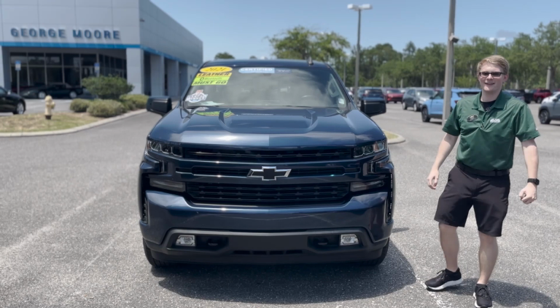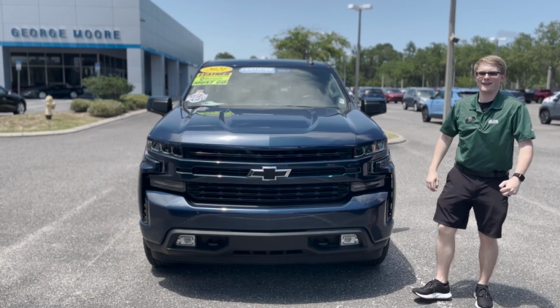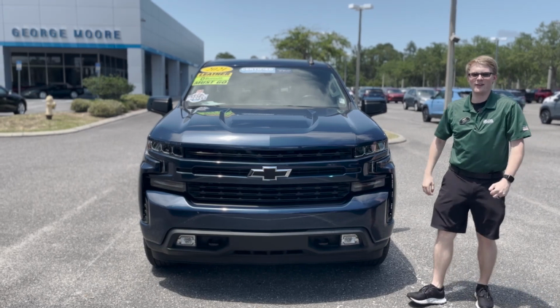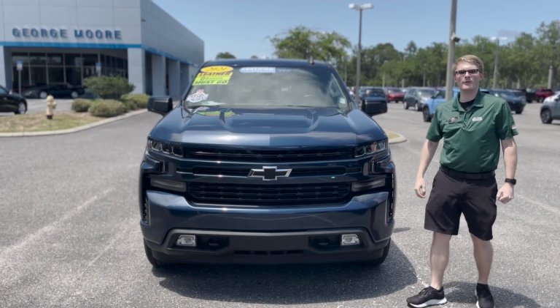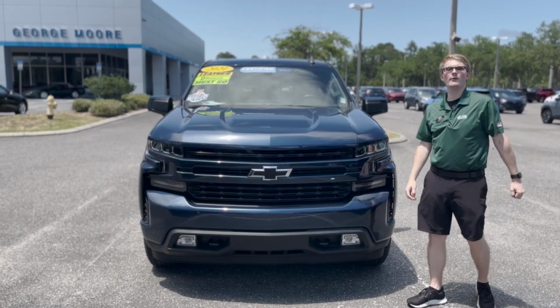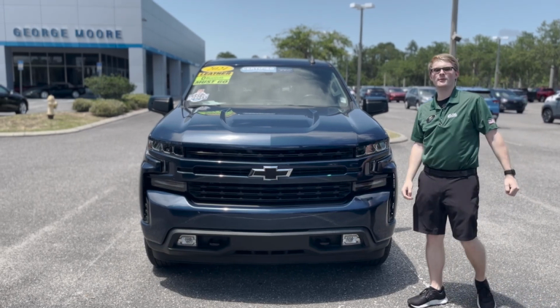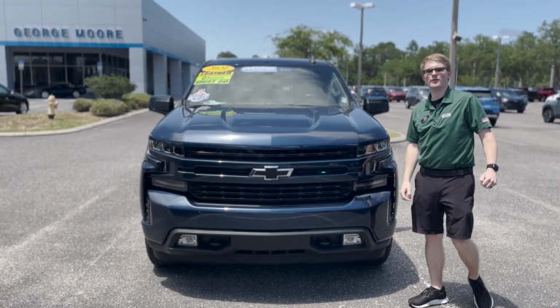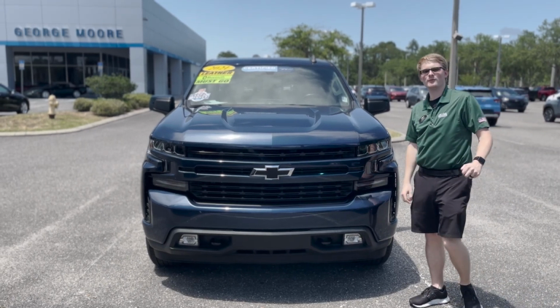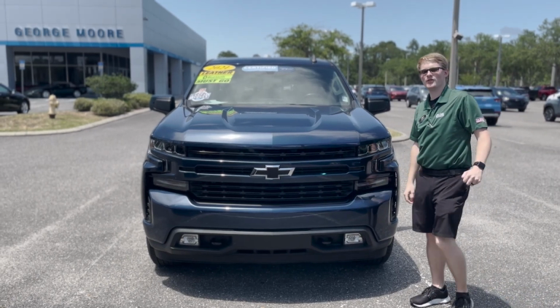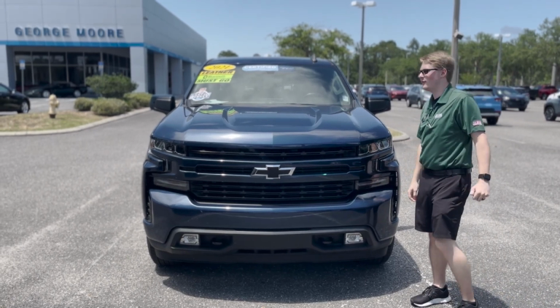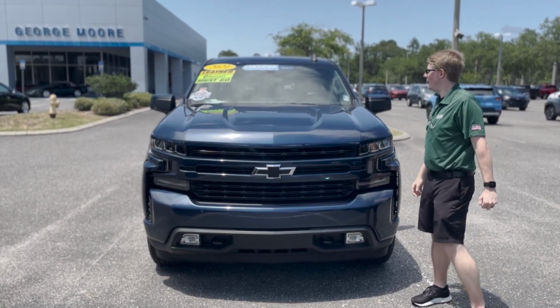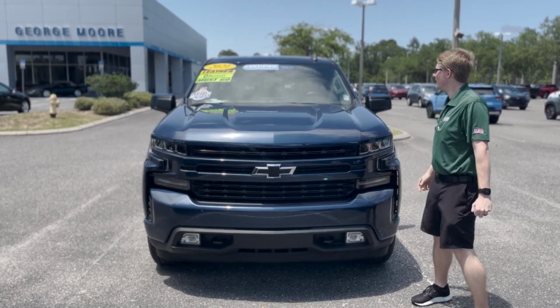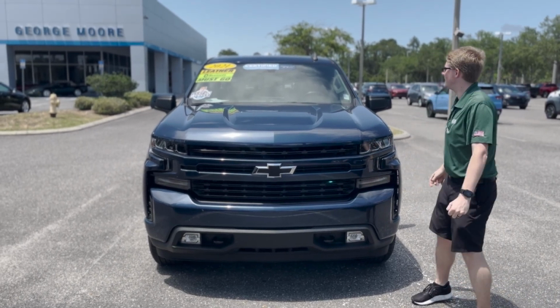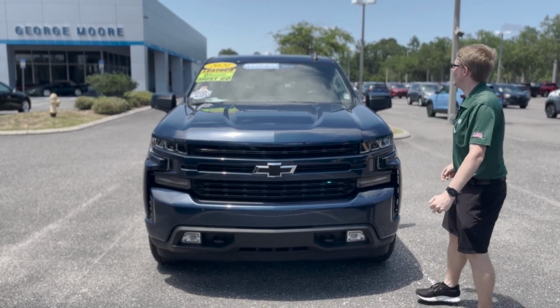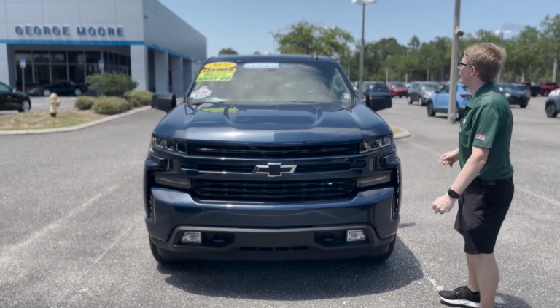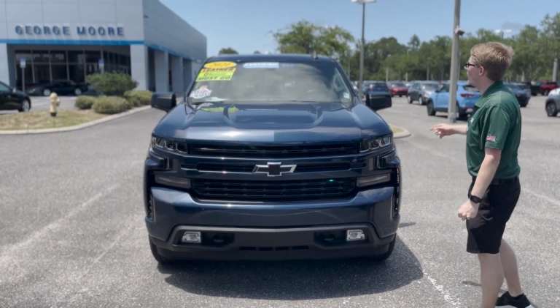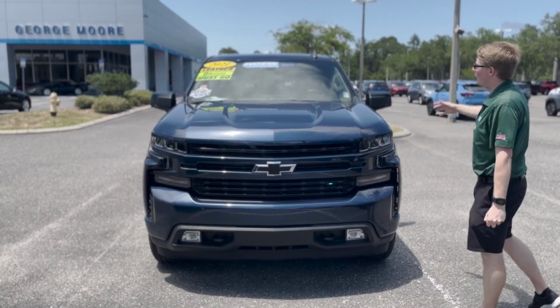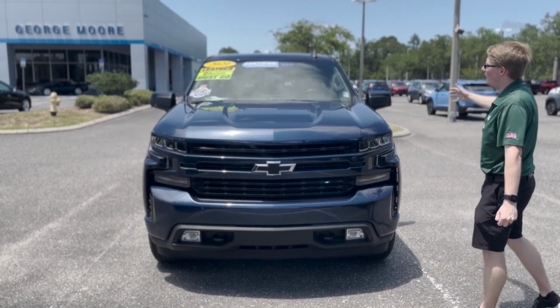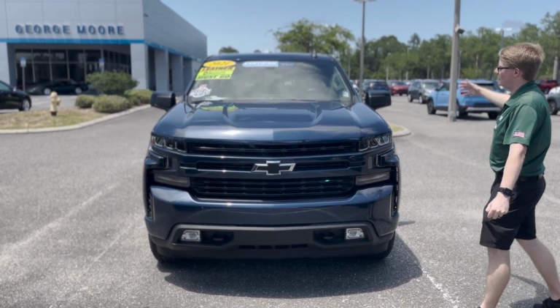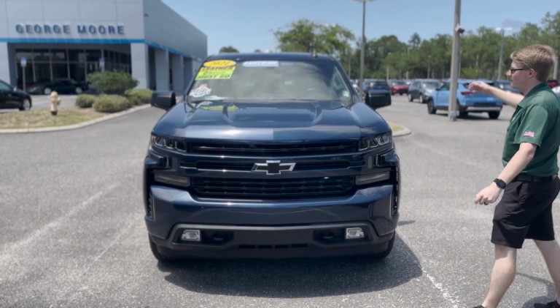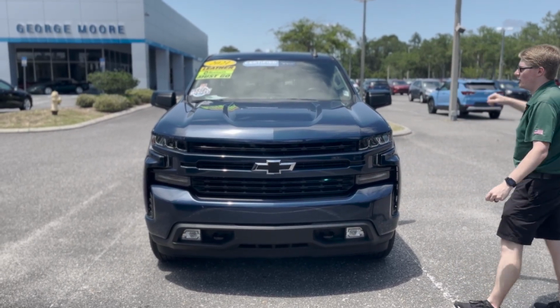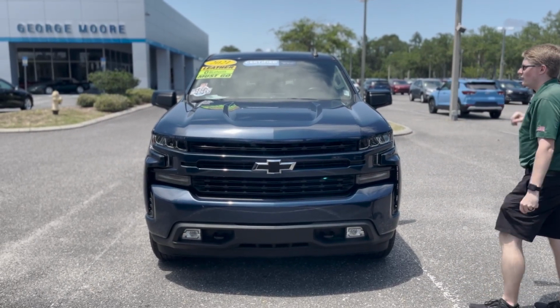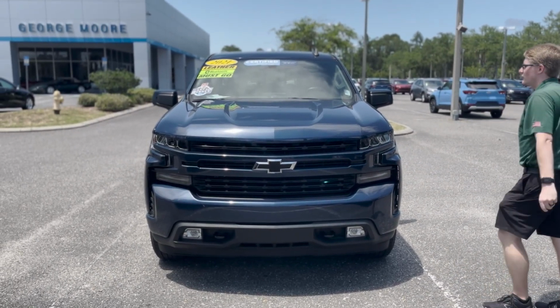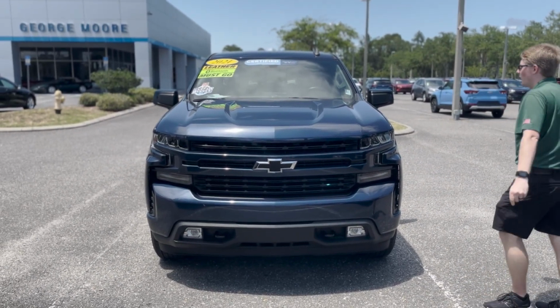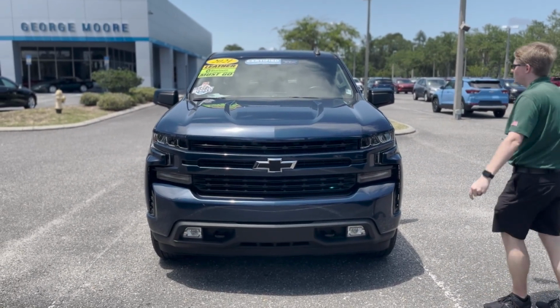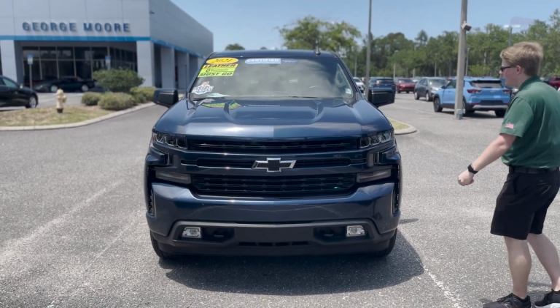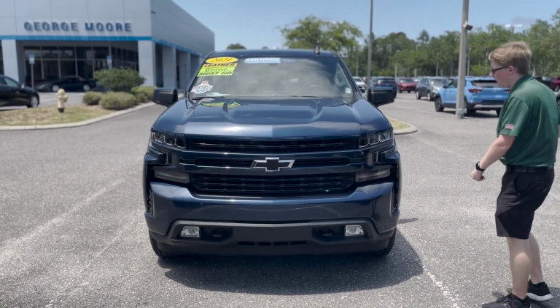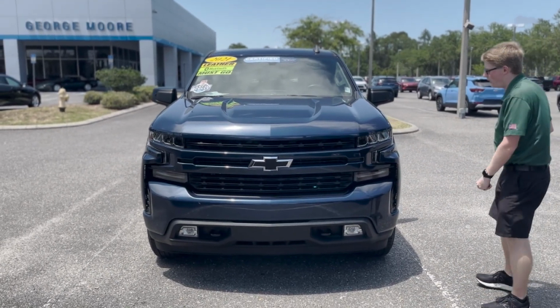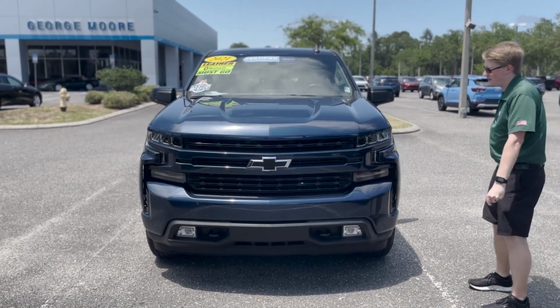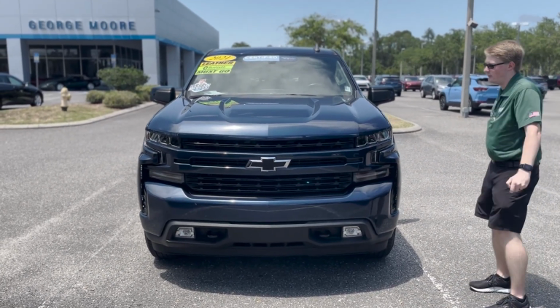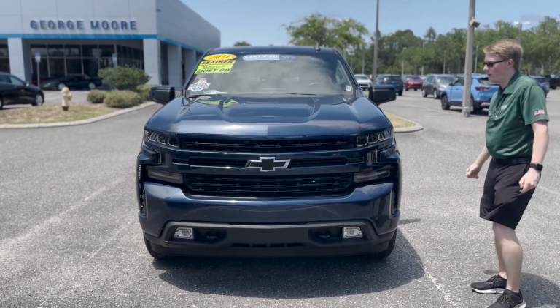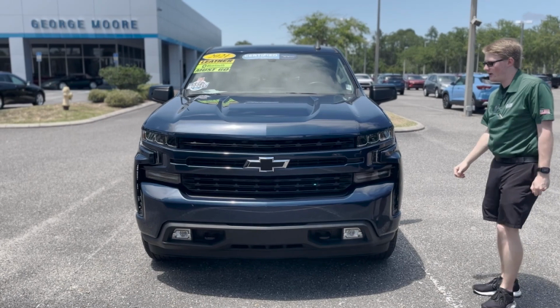Hey everybody, welcome to George Moore Chevrolet. Today I'm going to walk around this beautiful 2021 Silverado.